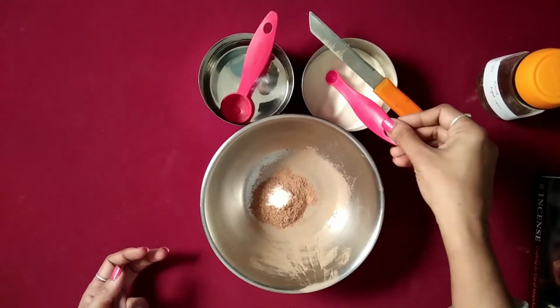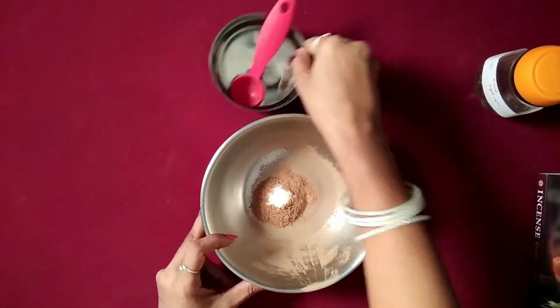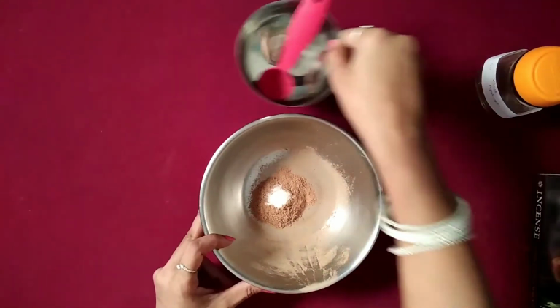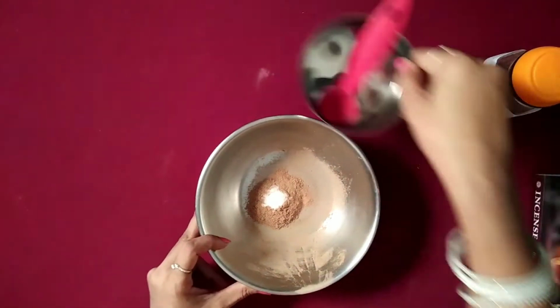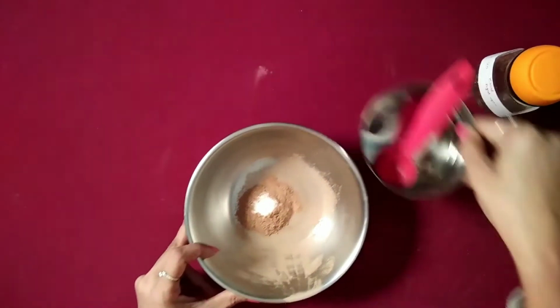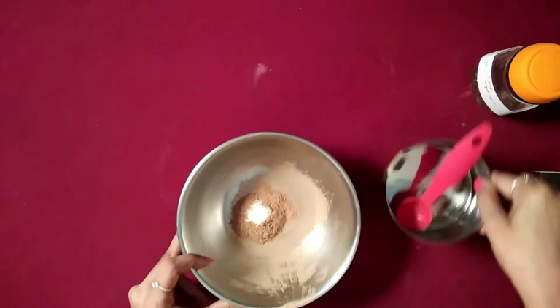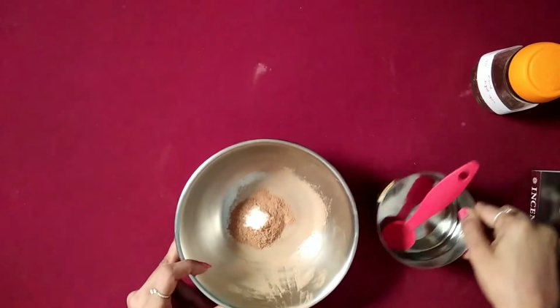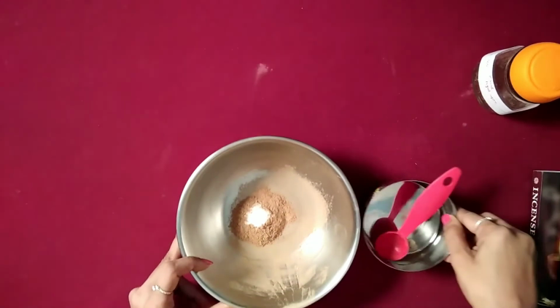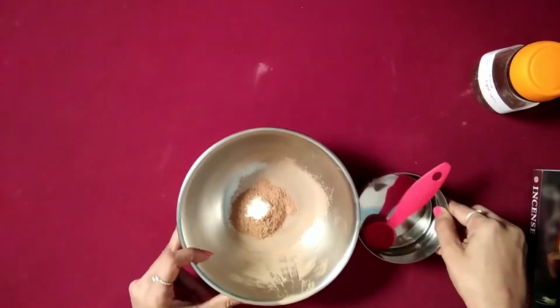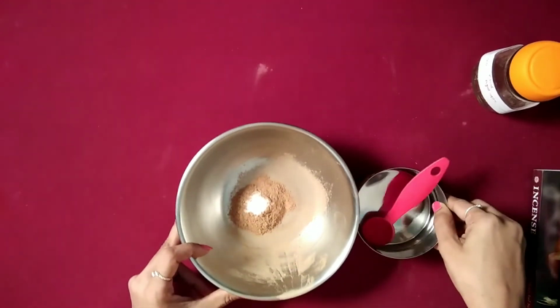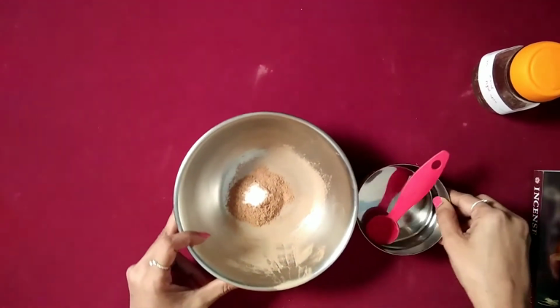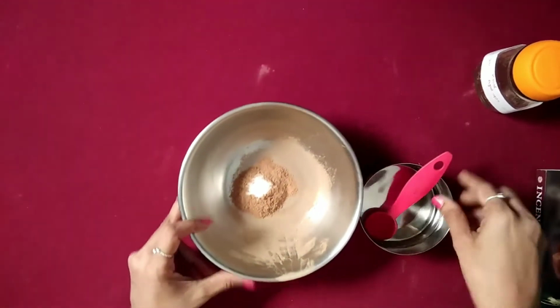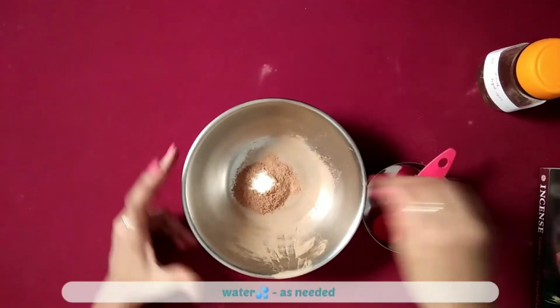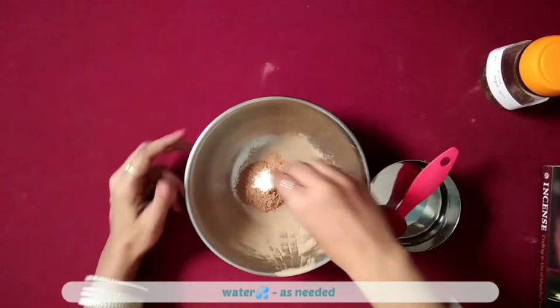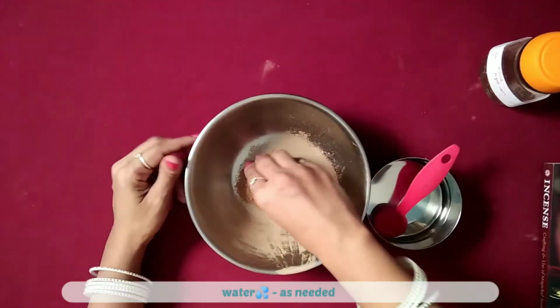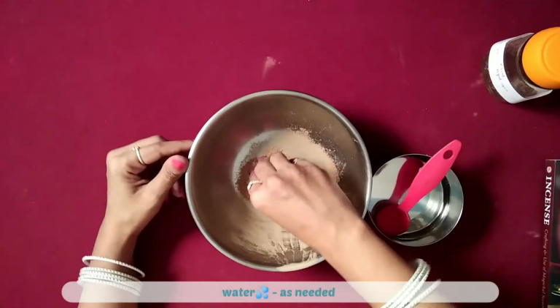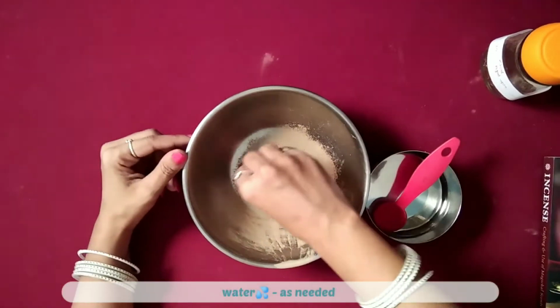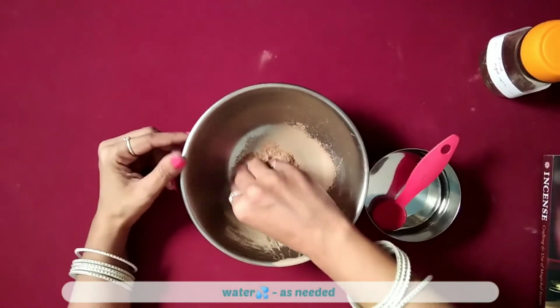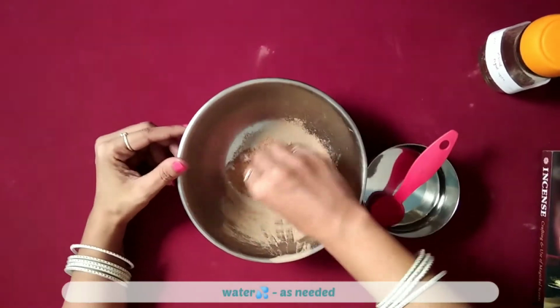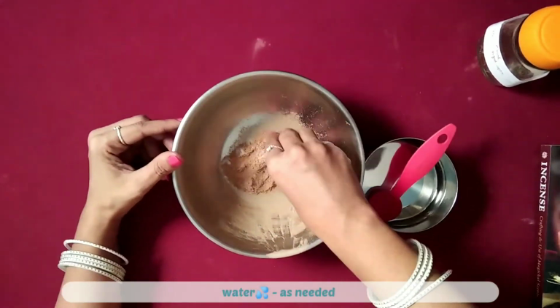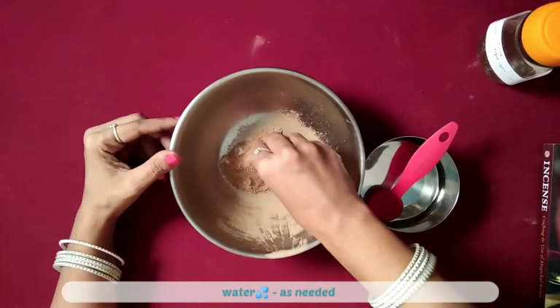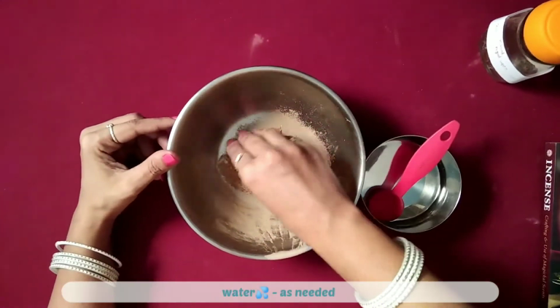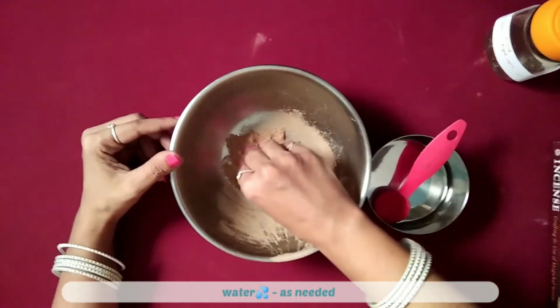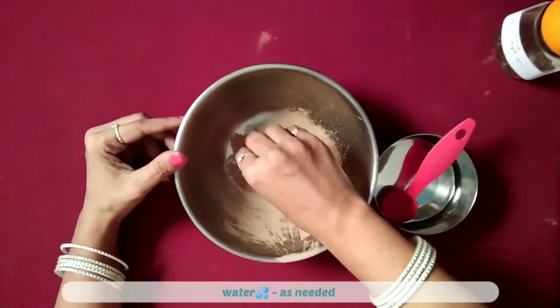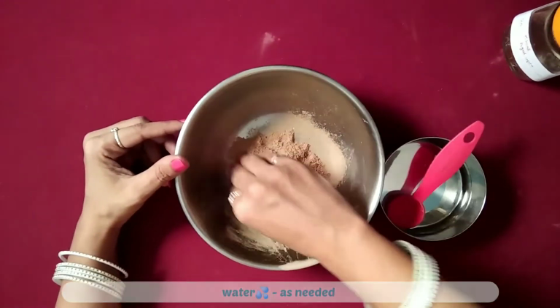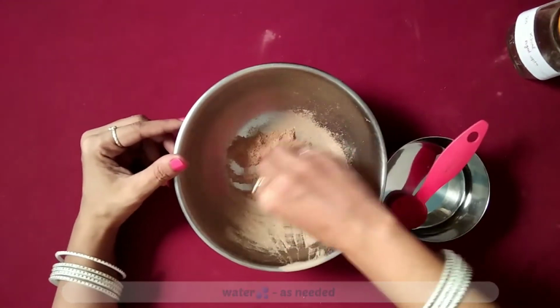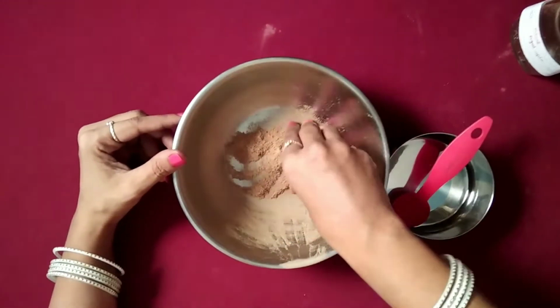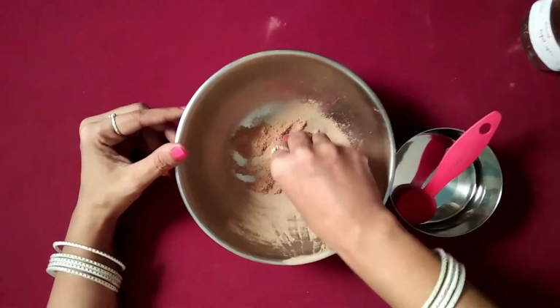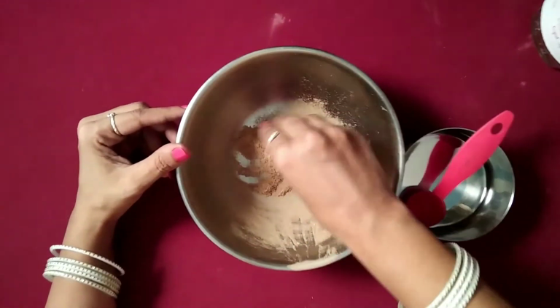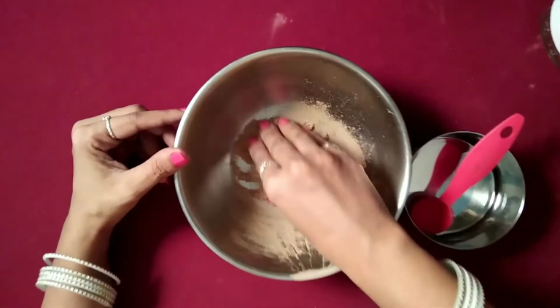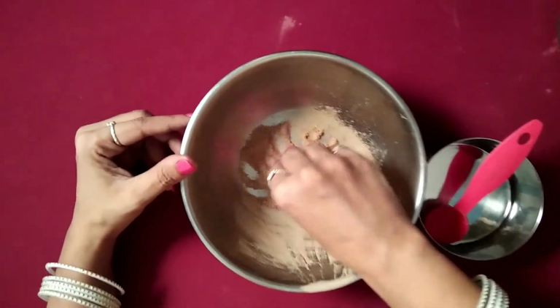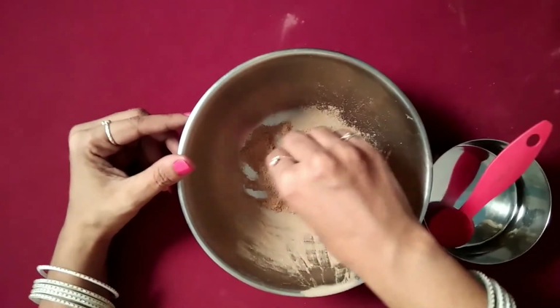So now as we make these cones, let's hum a little bhajan for Lord Vishnu.